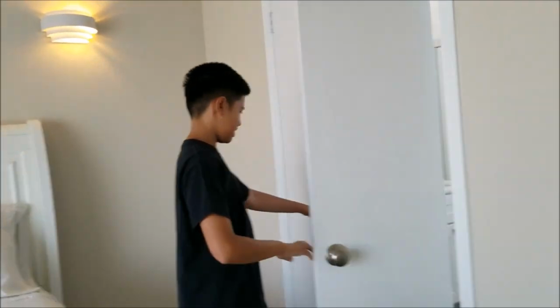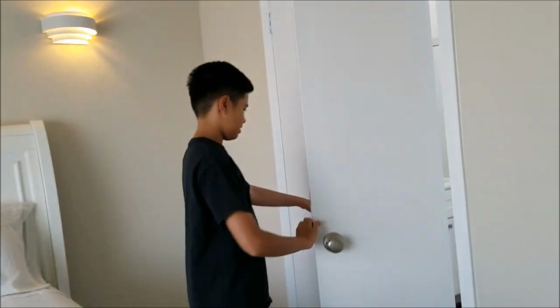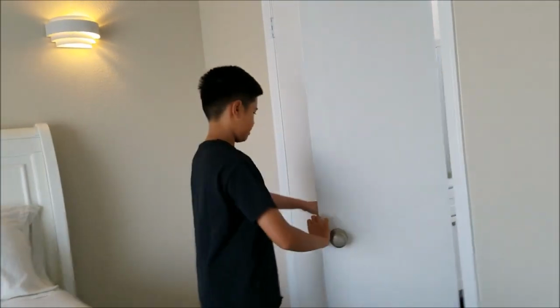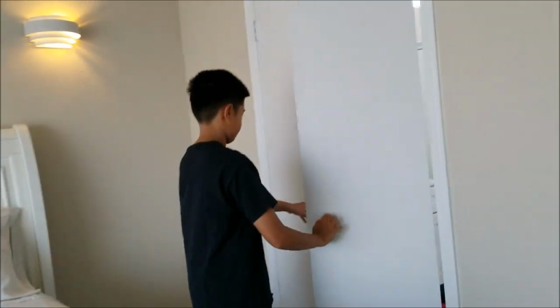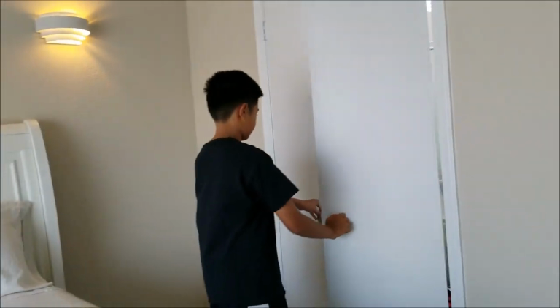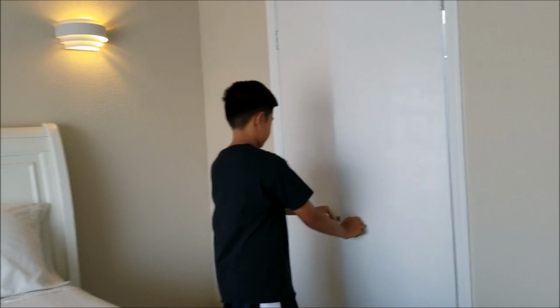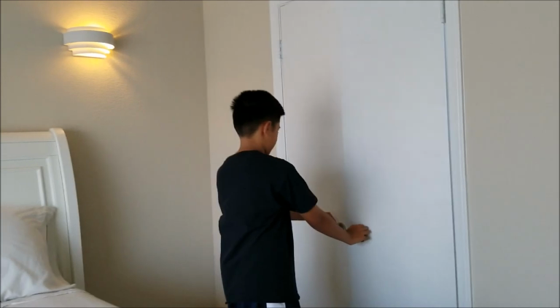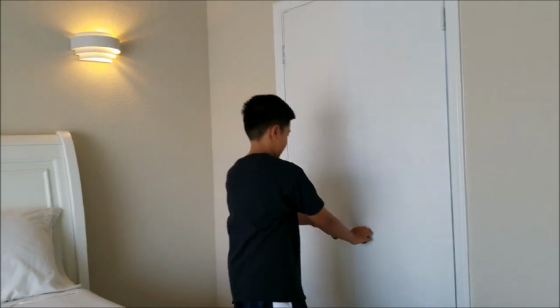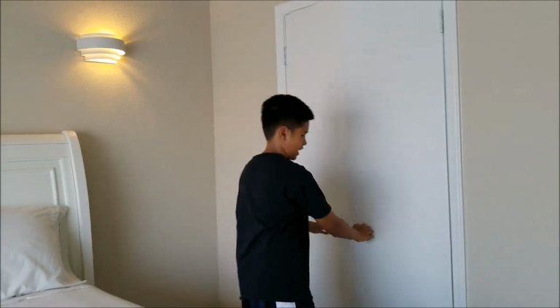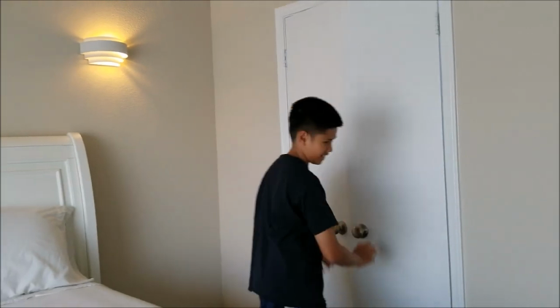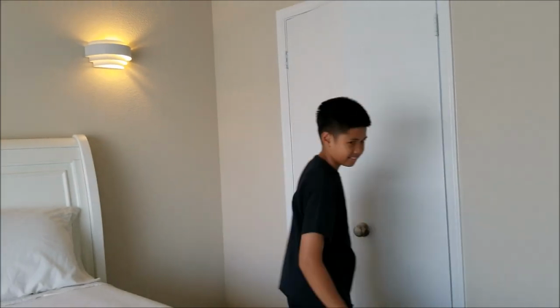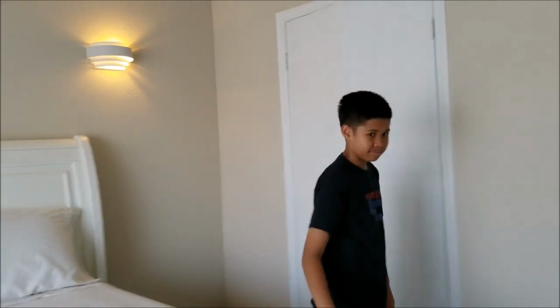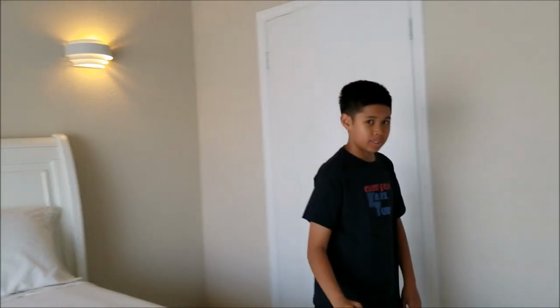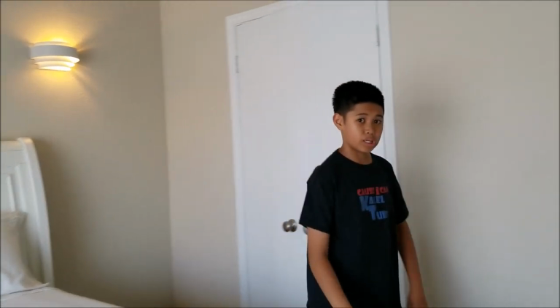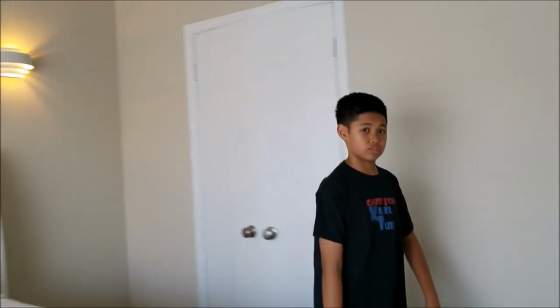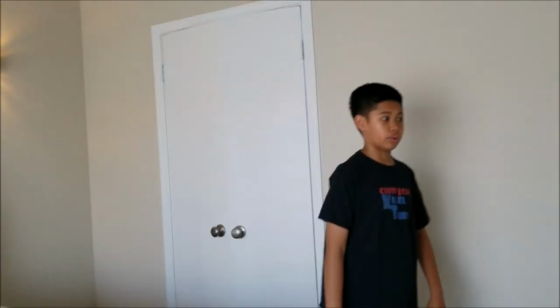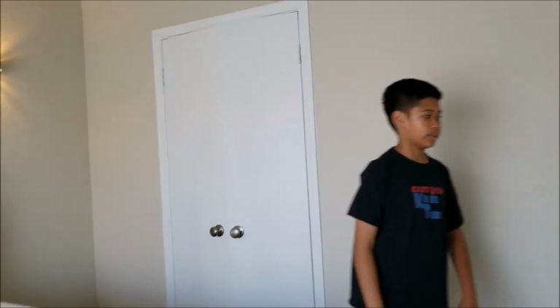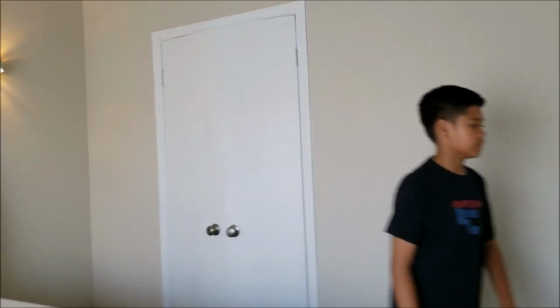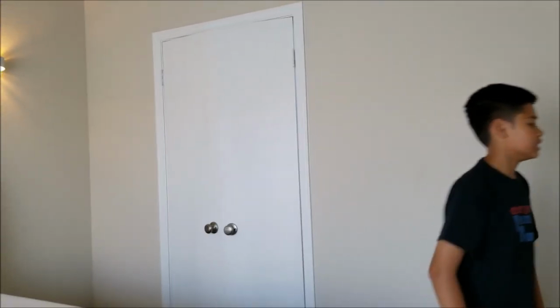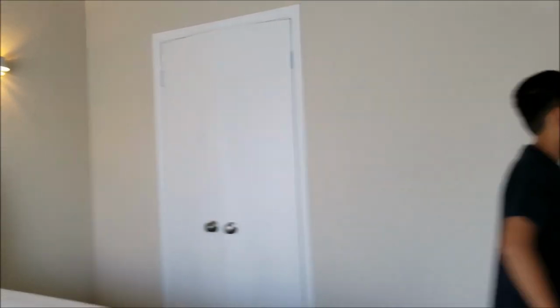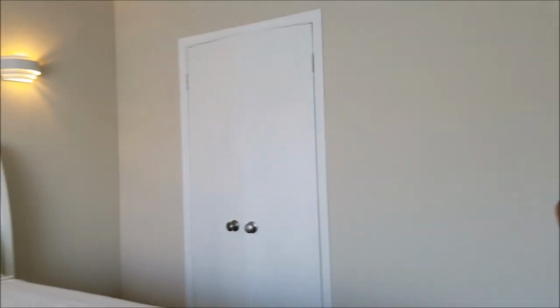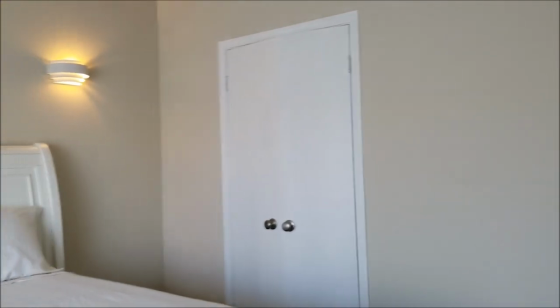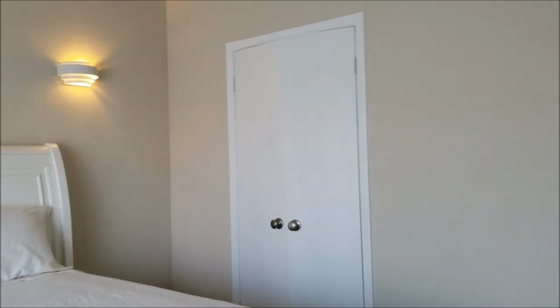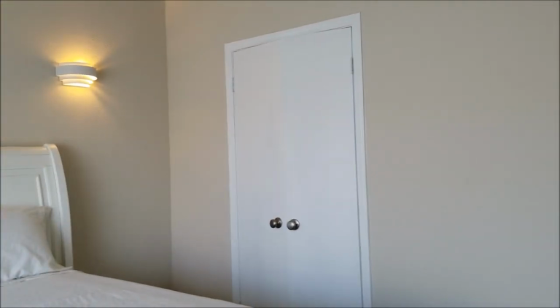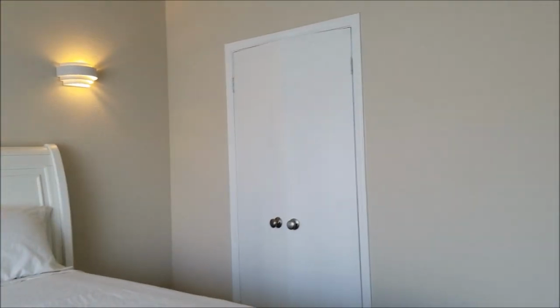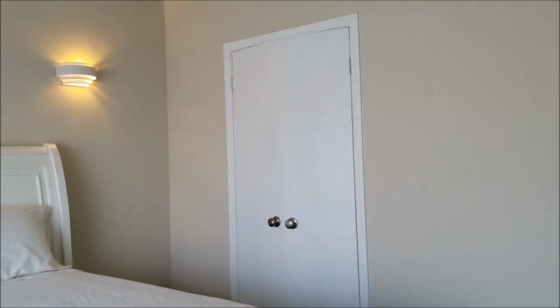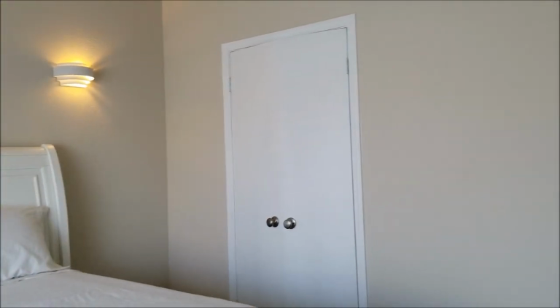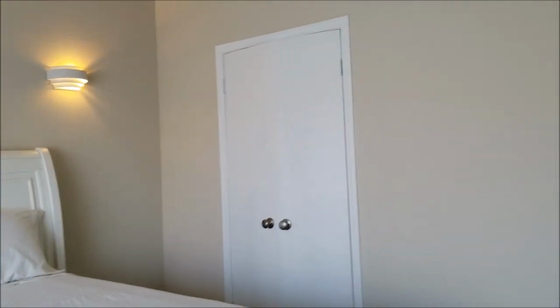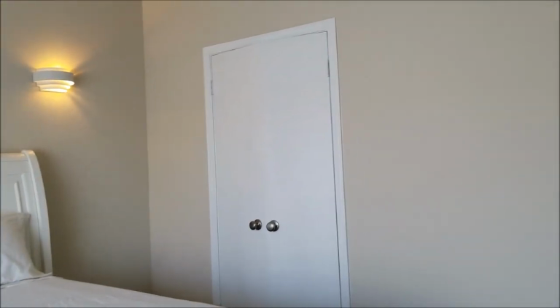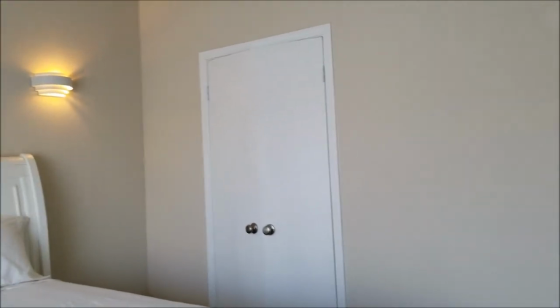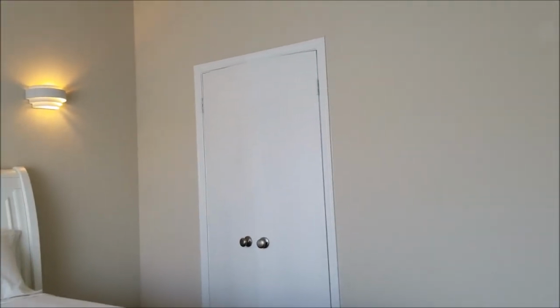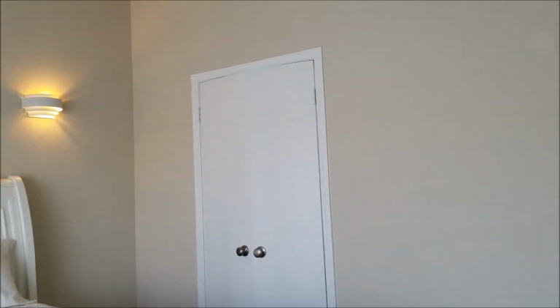My mom's going to be mad about that. Anyways, follow me — Alexa, turn off the master.